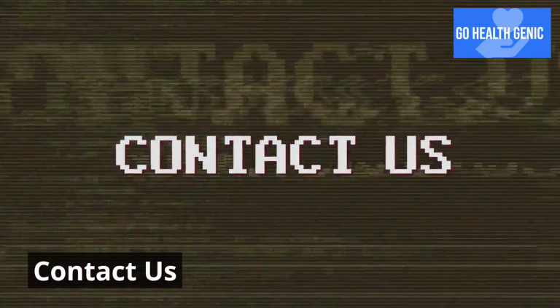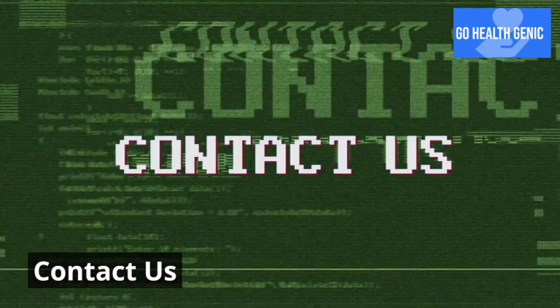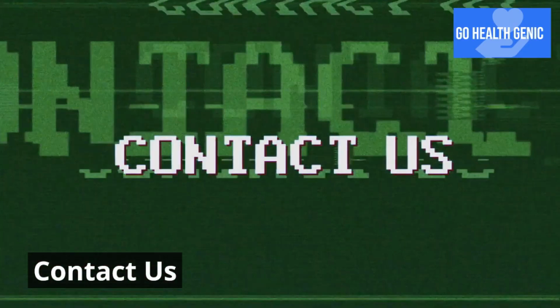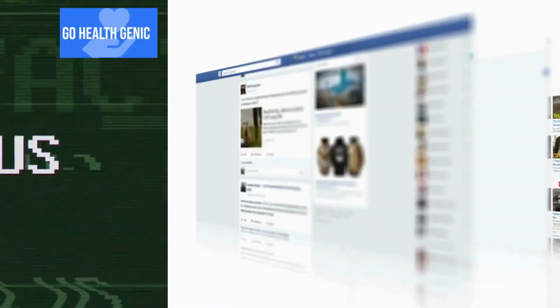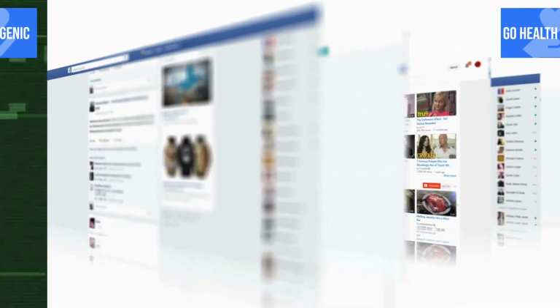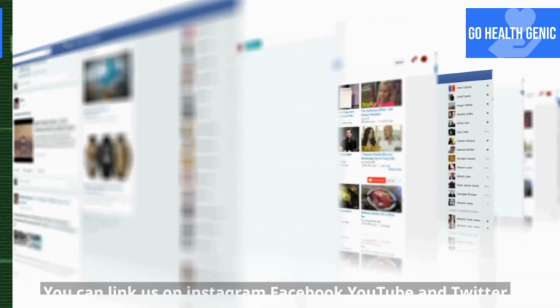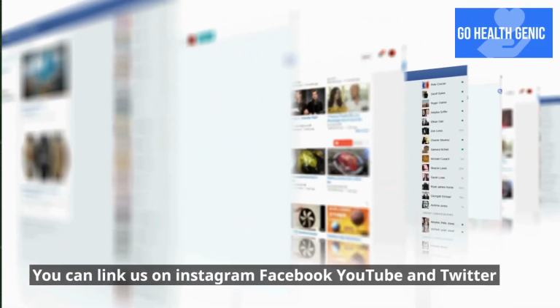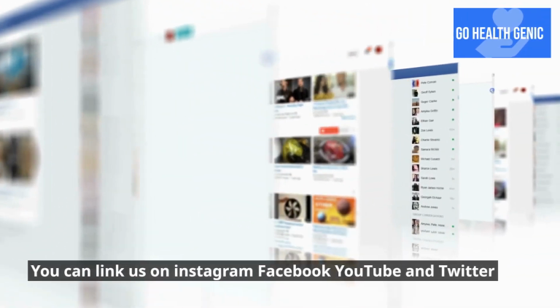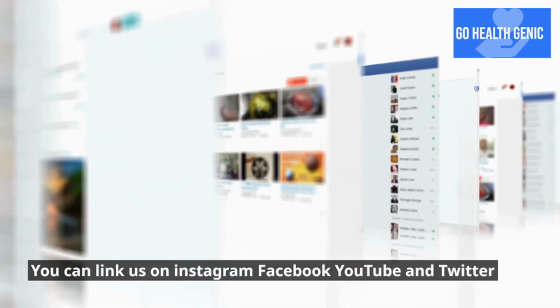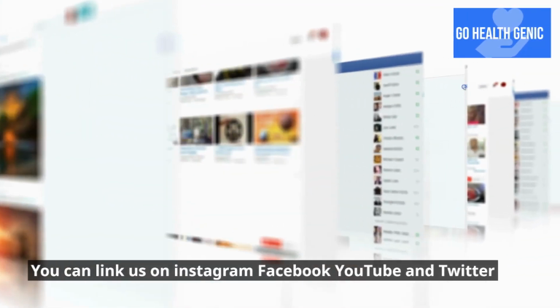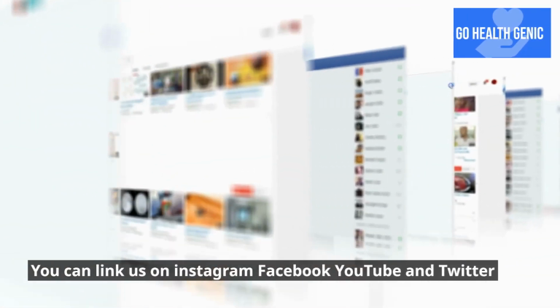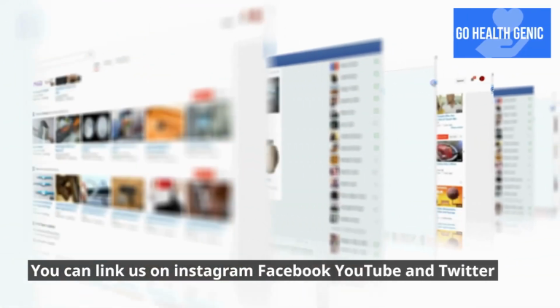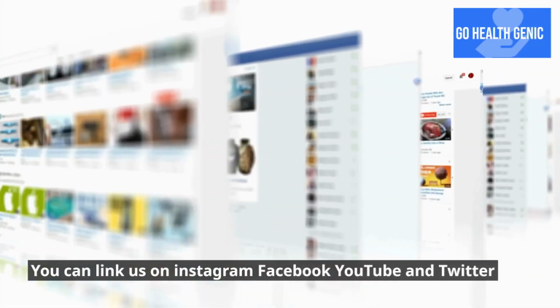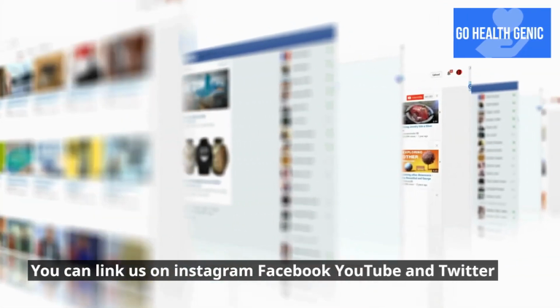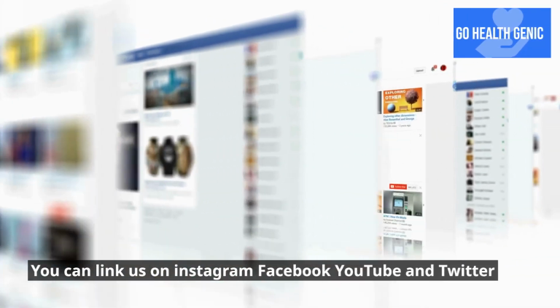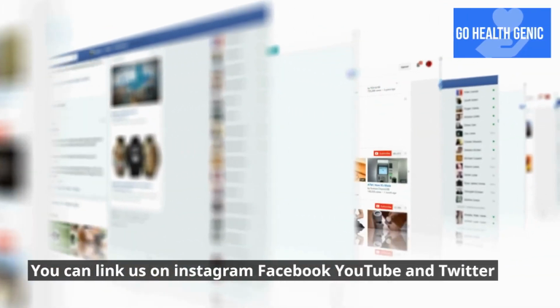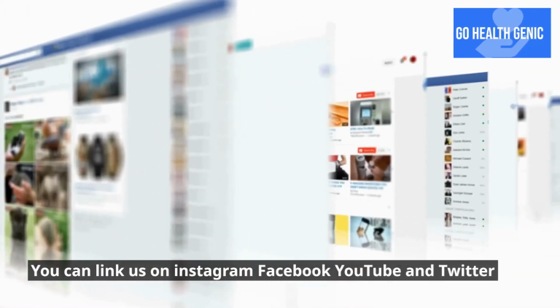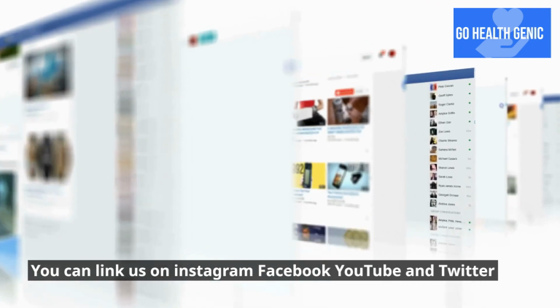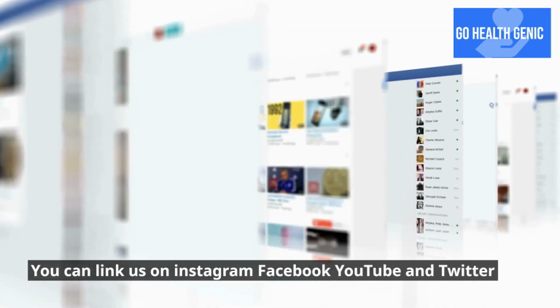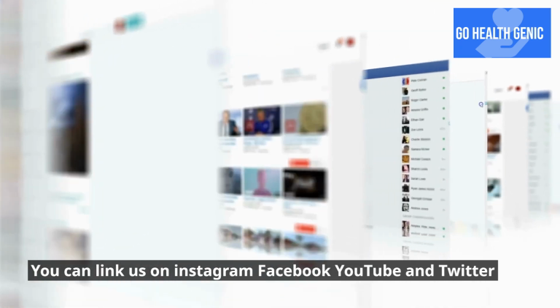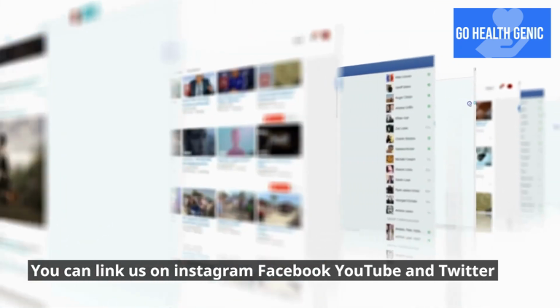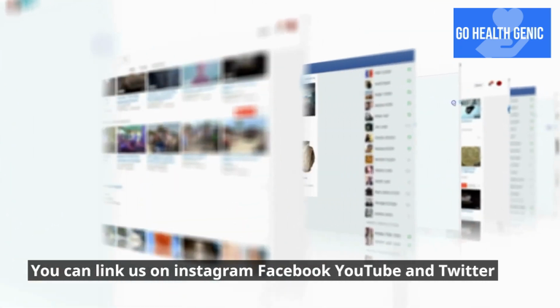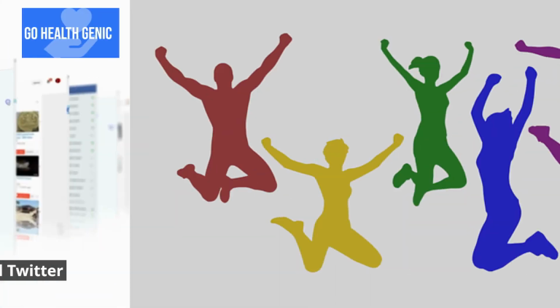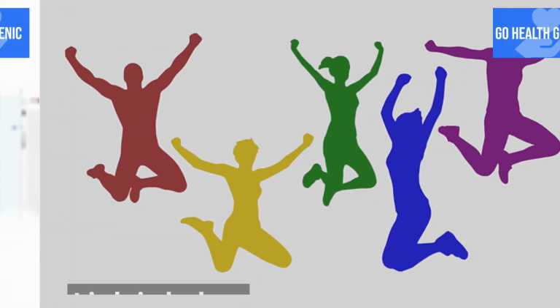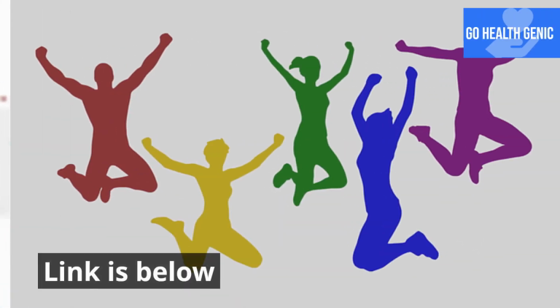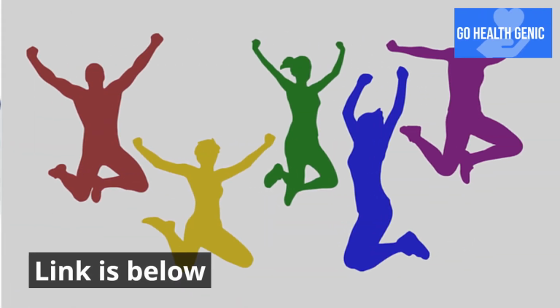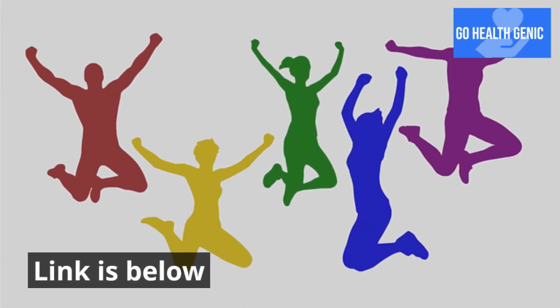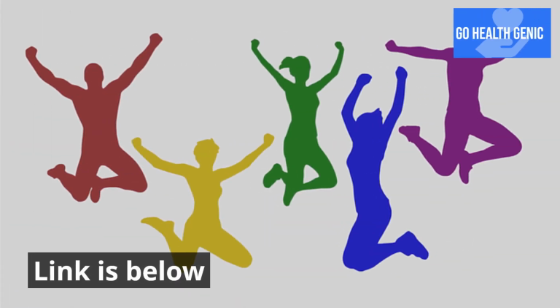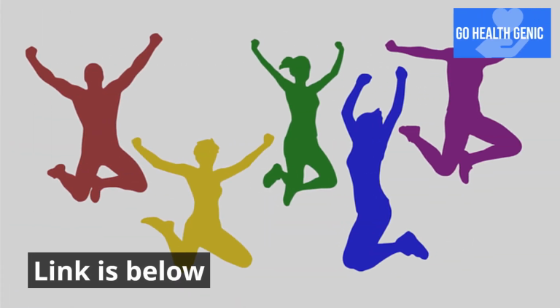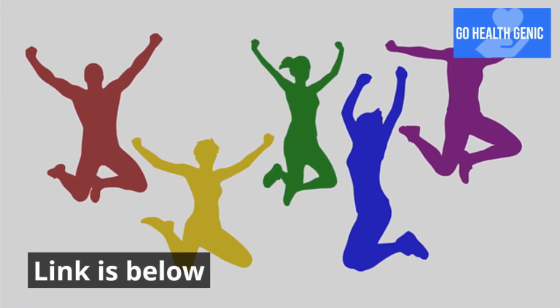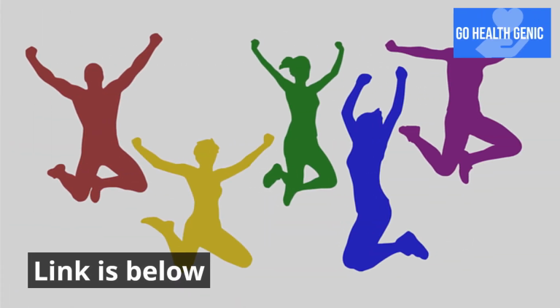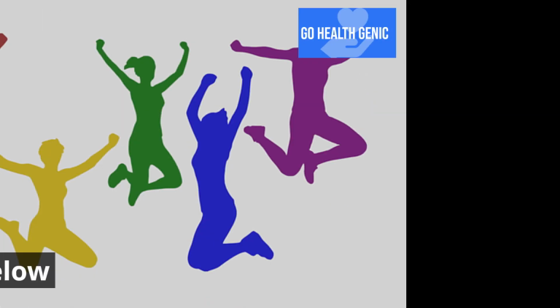Contact us. You can find us on Instagram, Facebook, YouTube, and Twitter. Link is below.